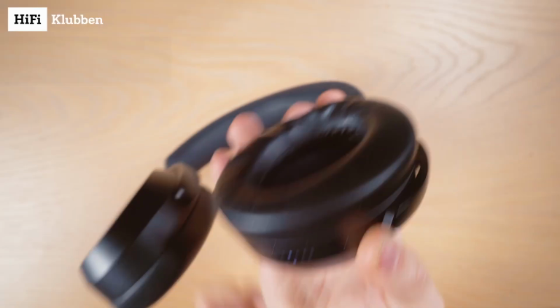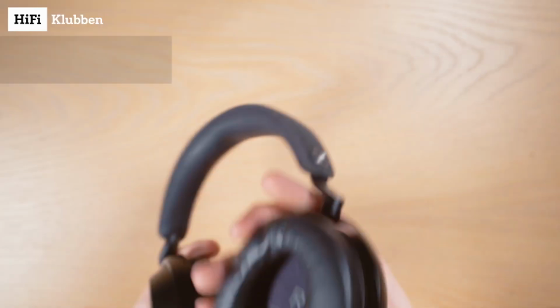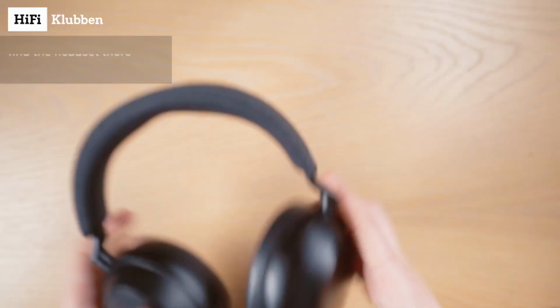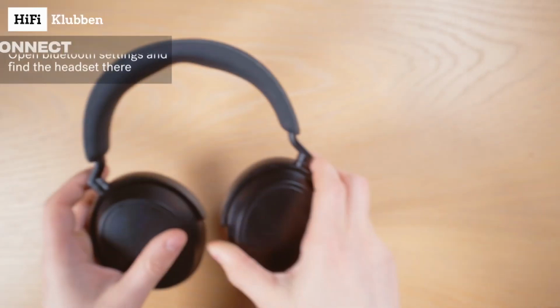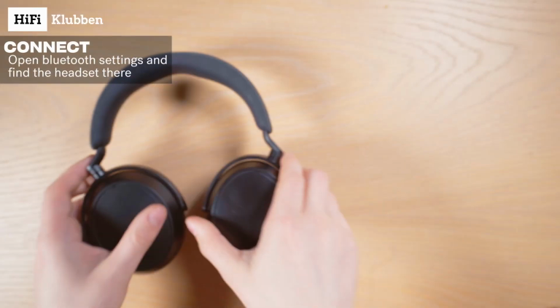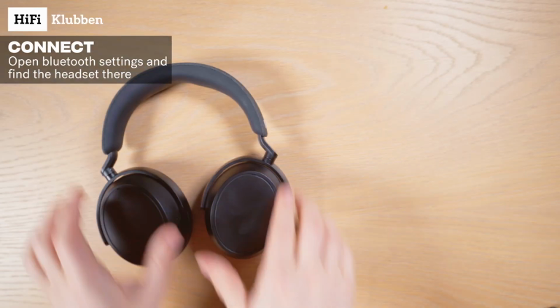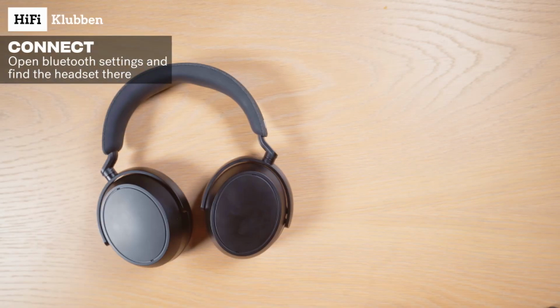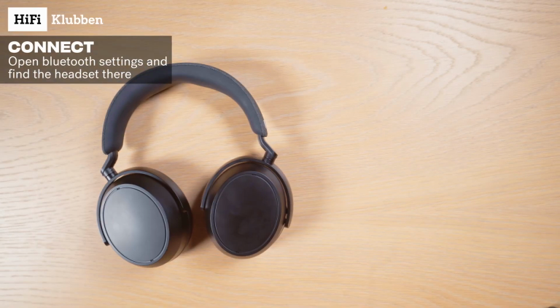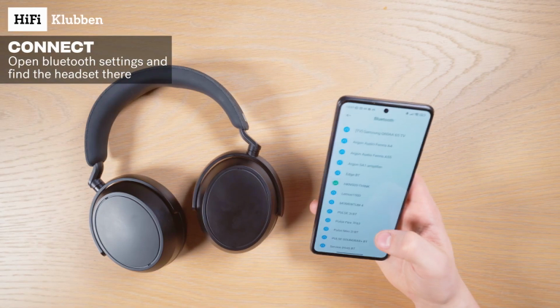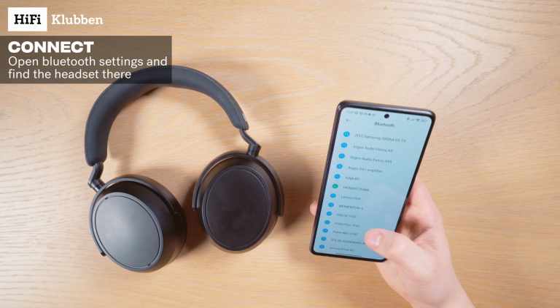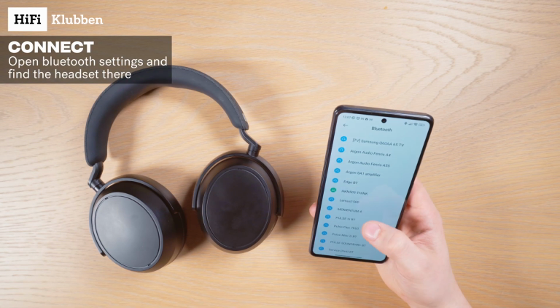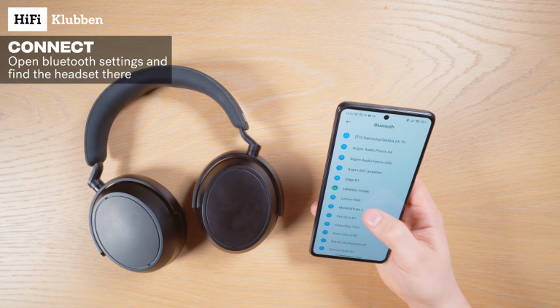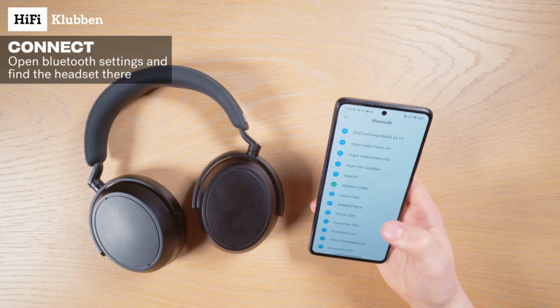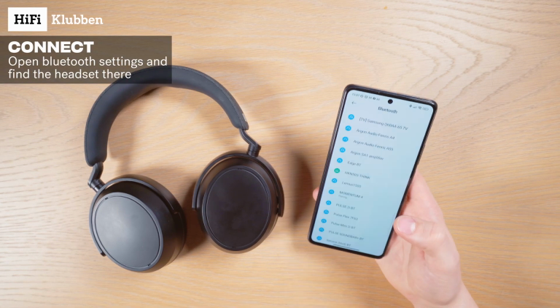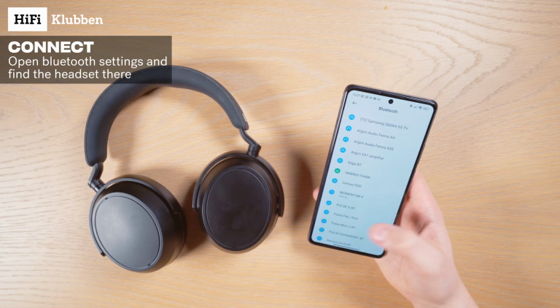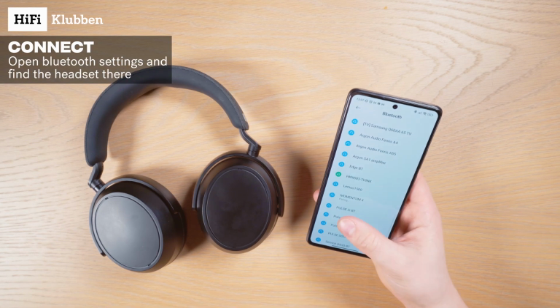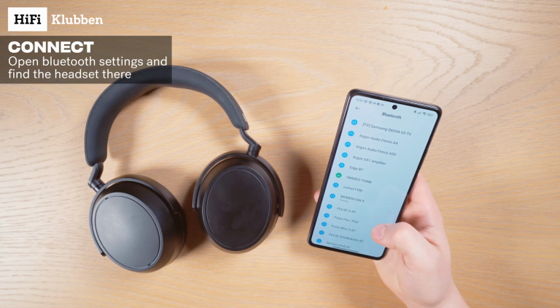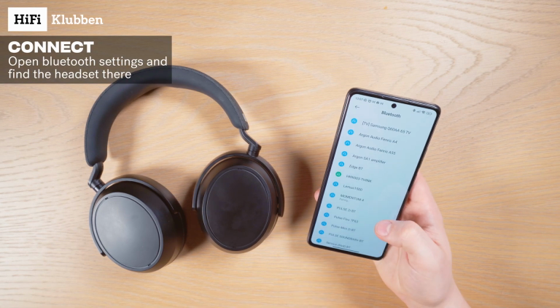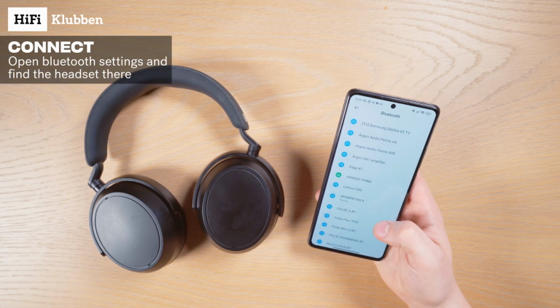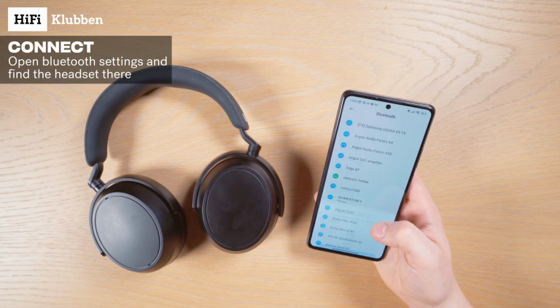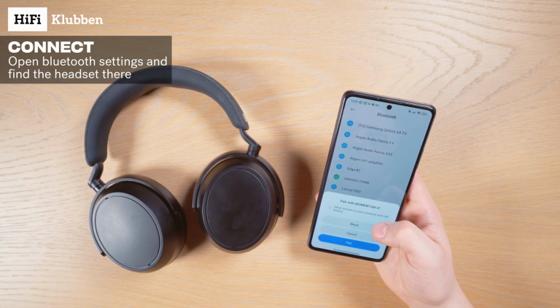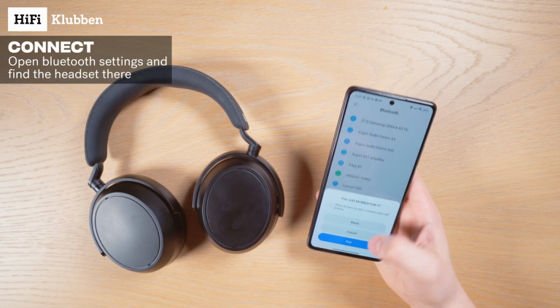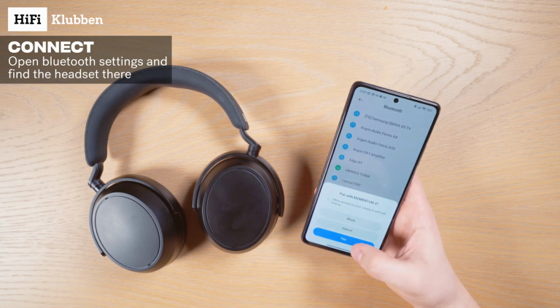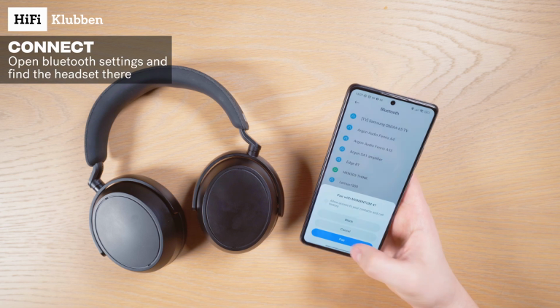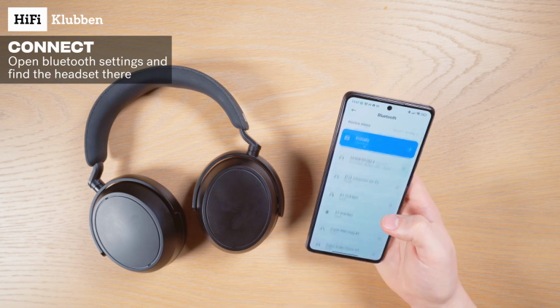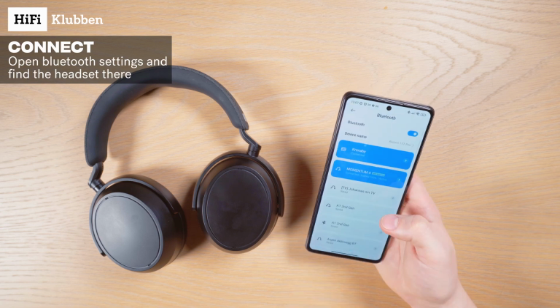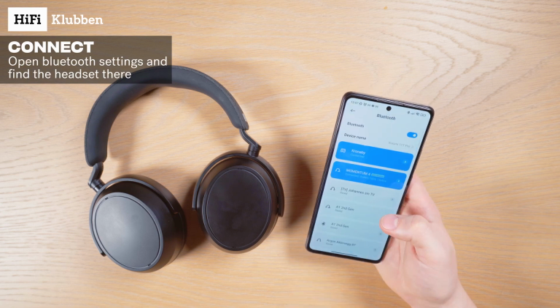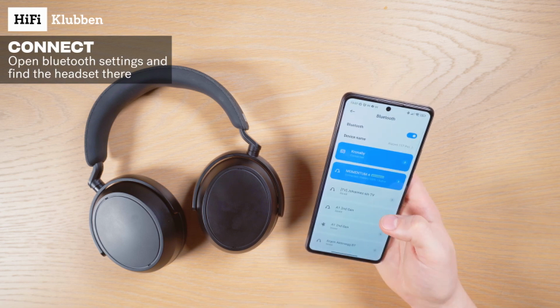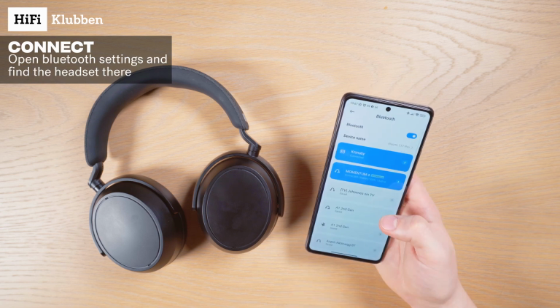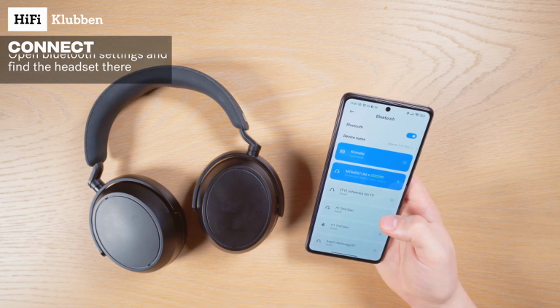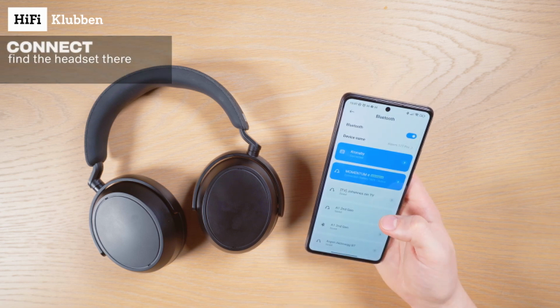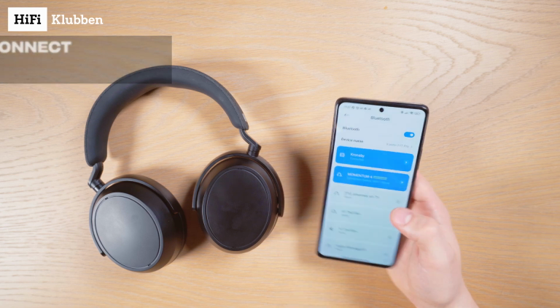Then let's grab our phone, go to the Bluetooth settings and connect from there. Sweet!